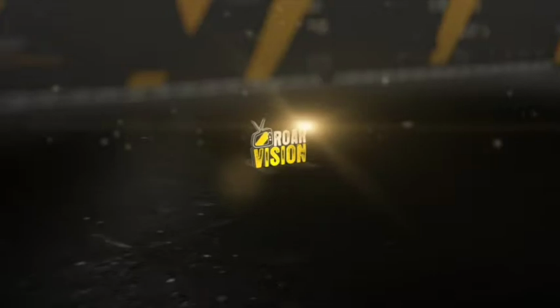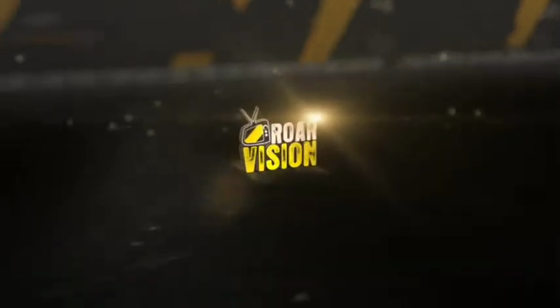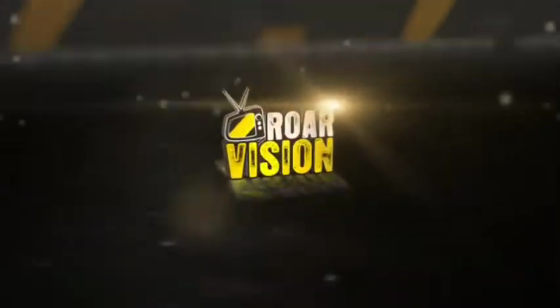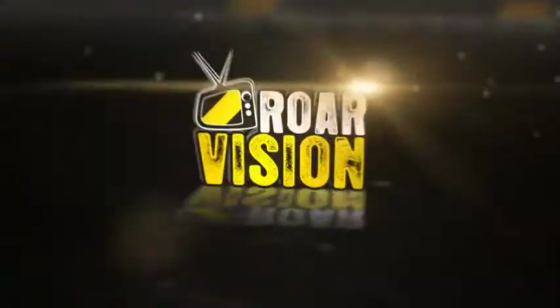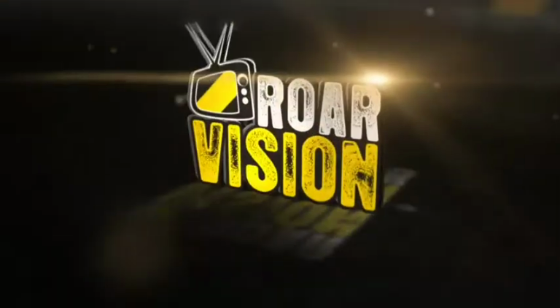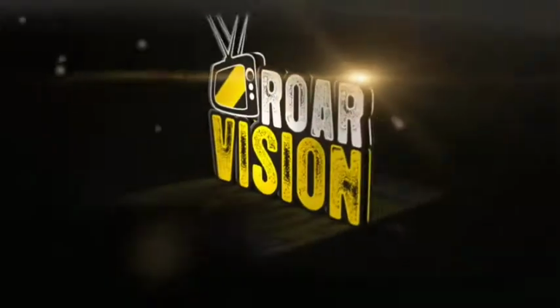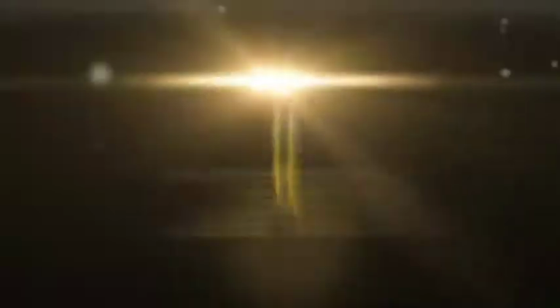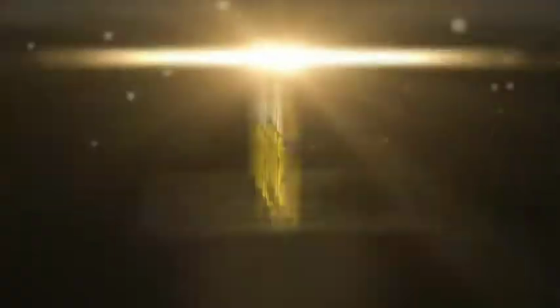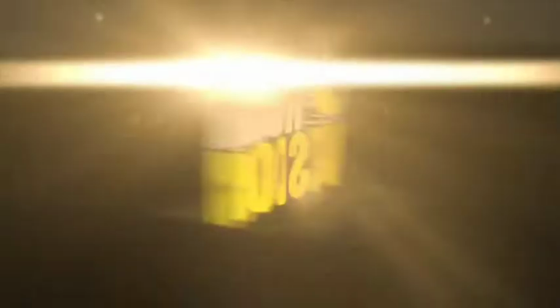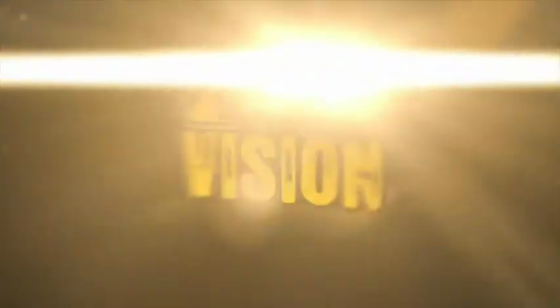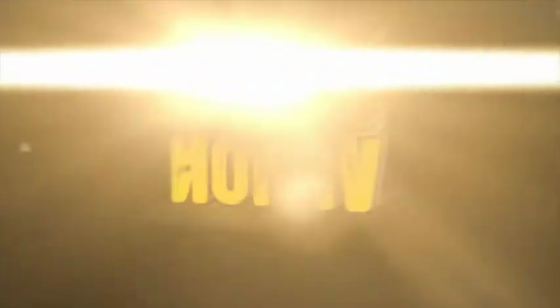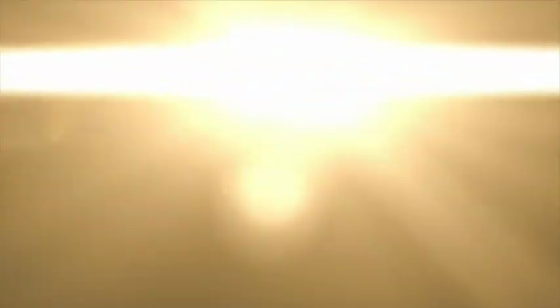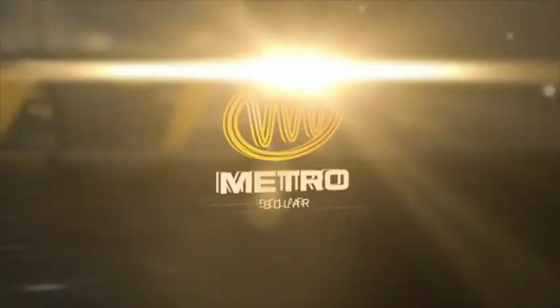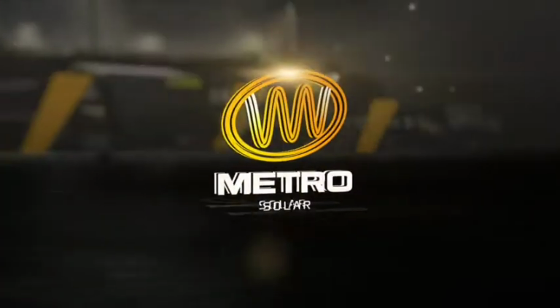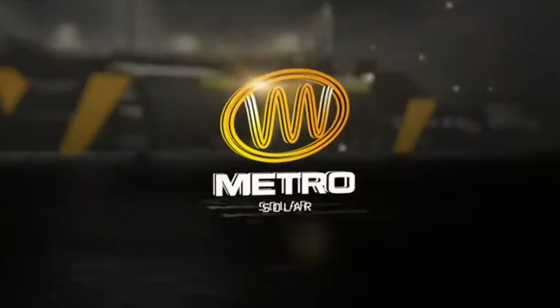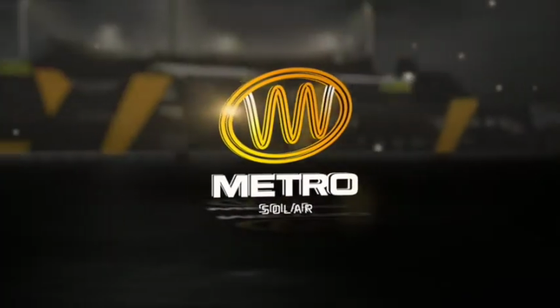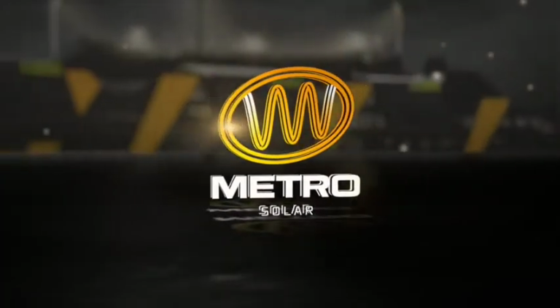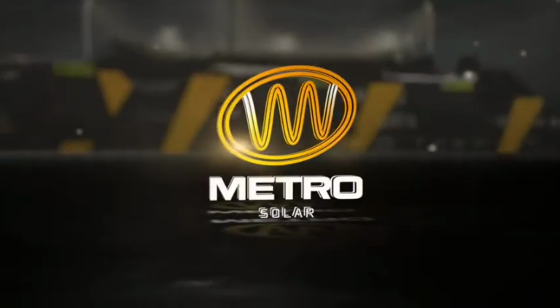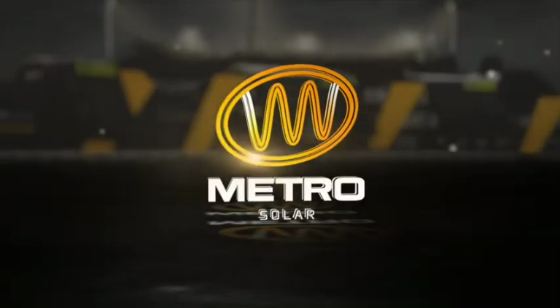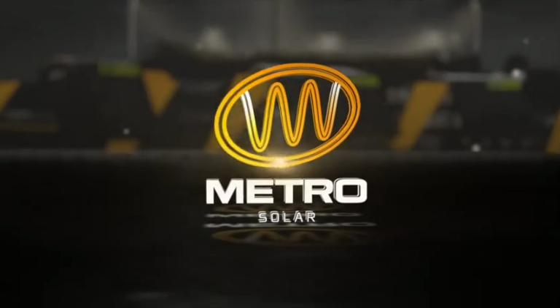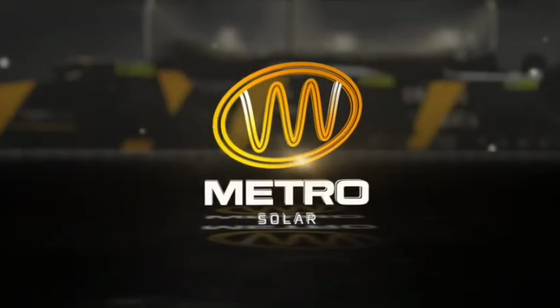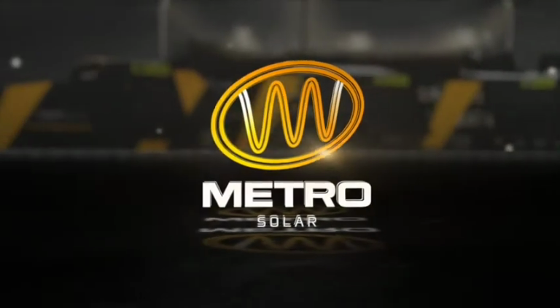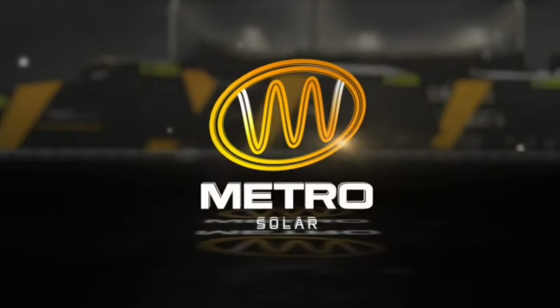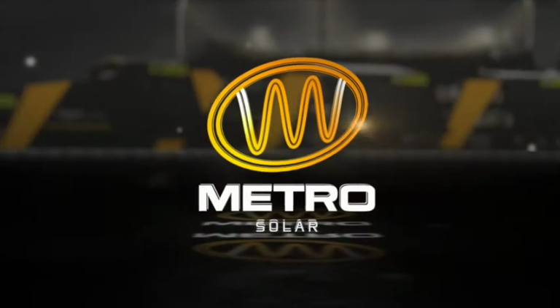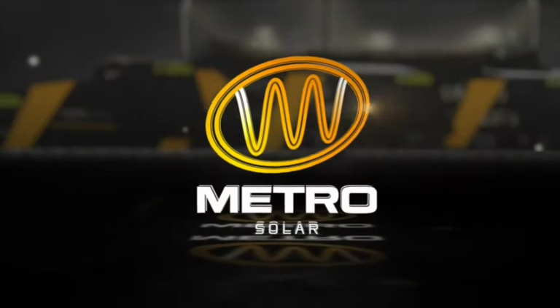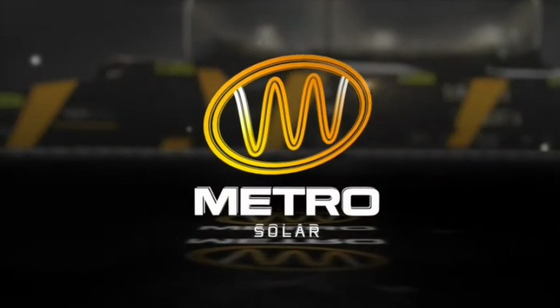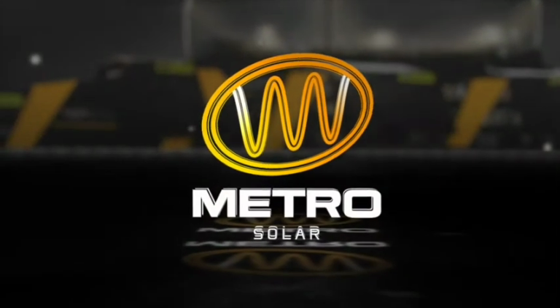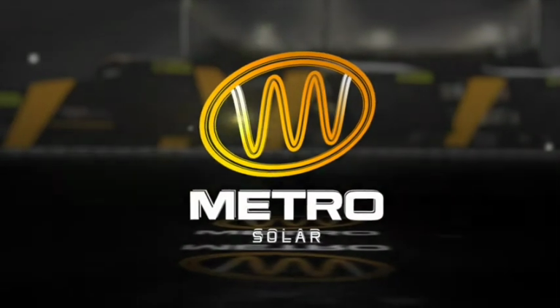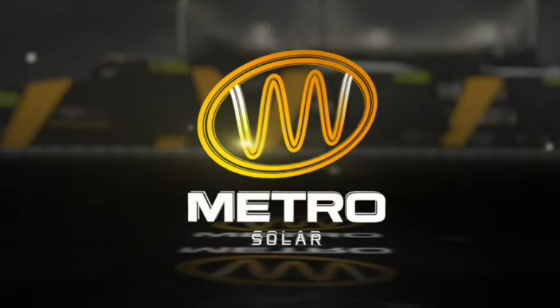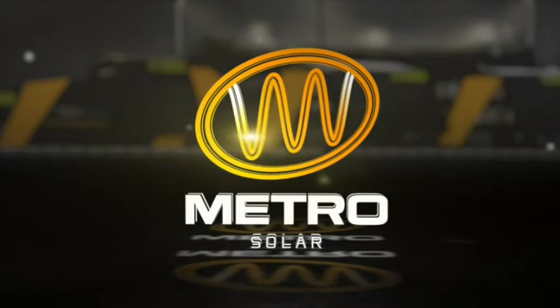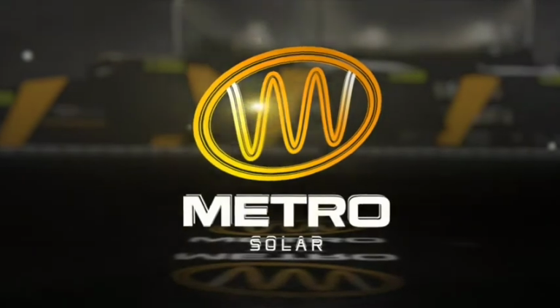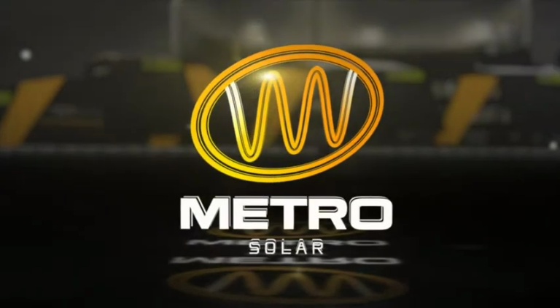This Raw Vision video is brought to you by Metro Solar, proud partner of the Richmond Football Club.